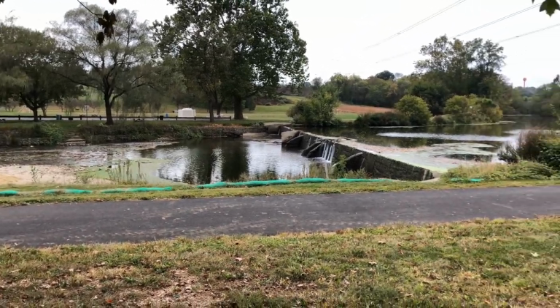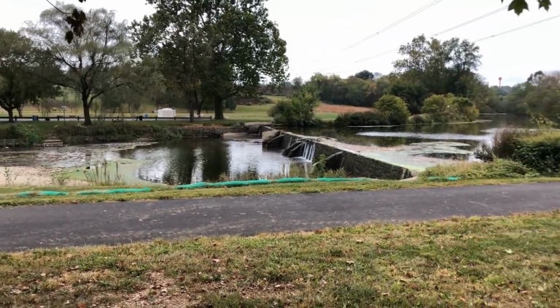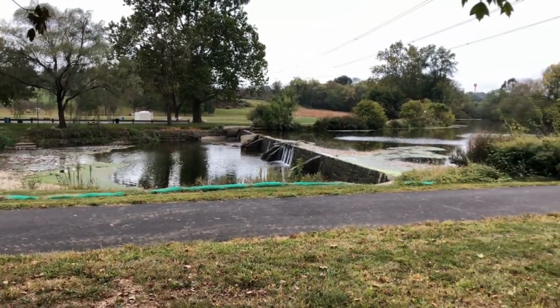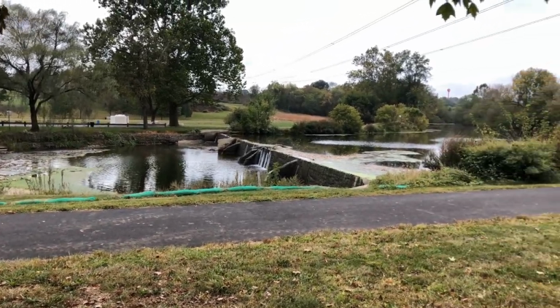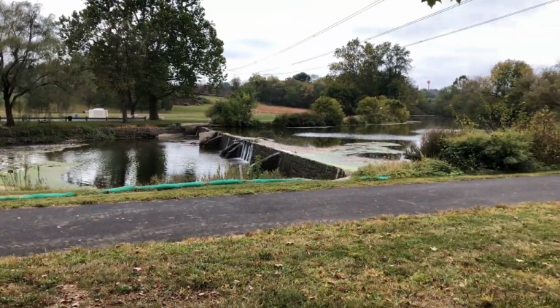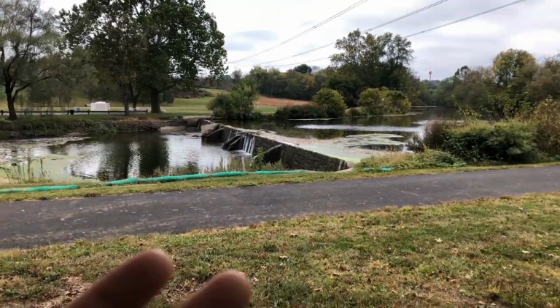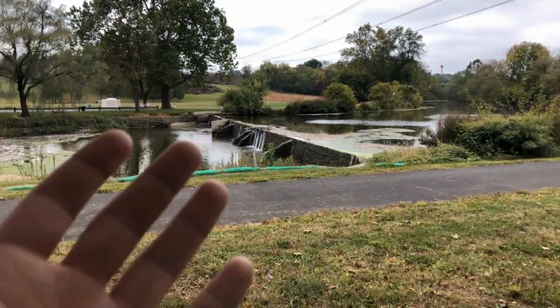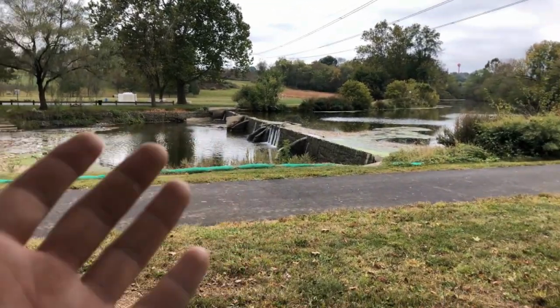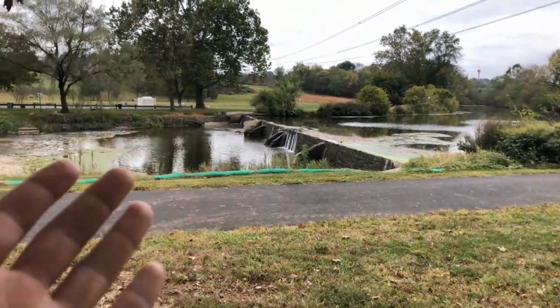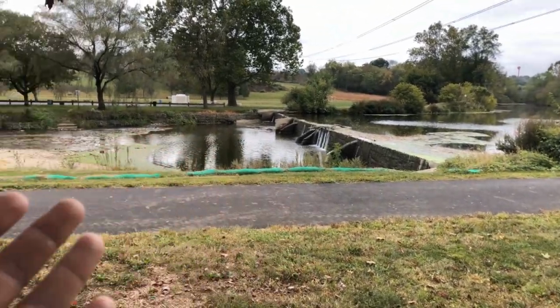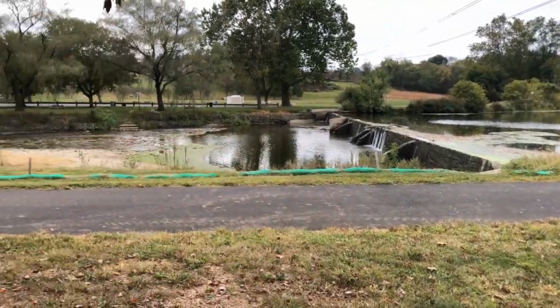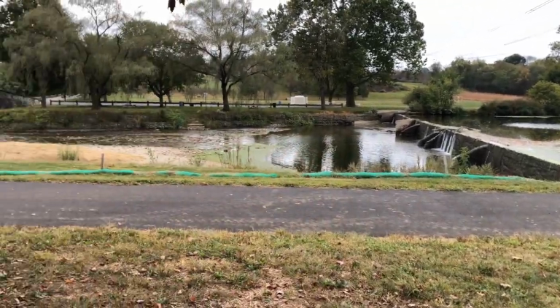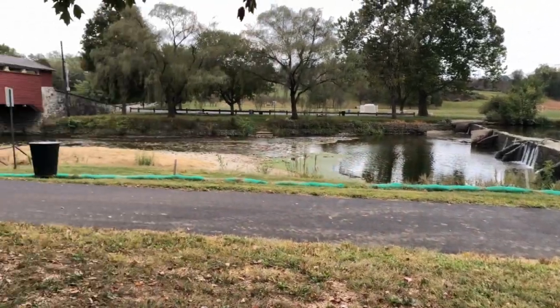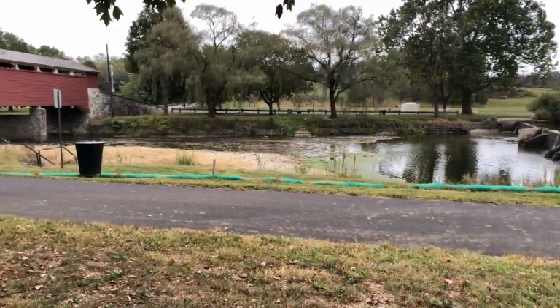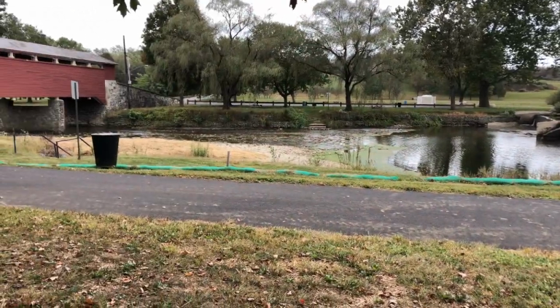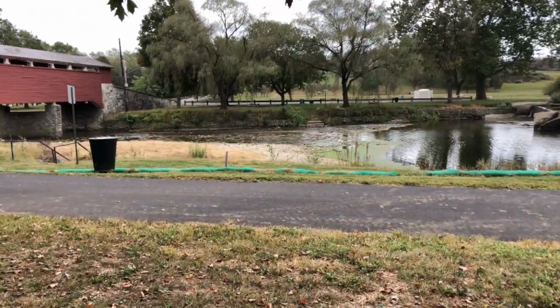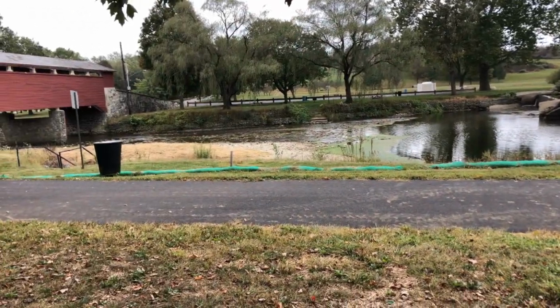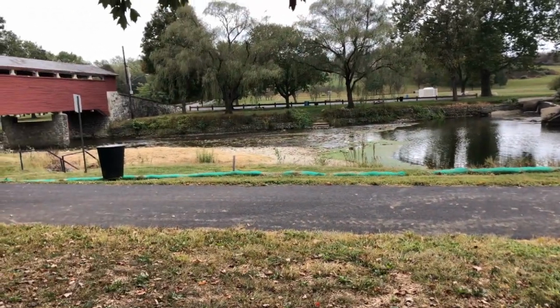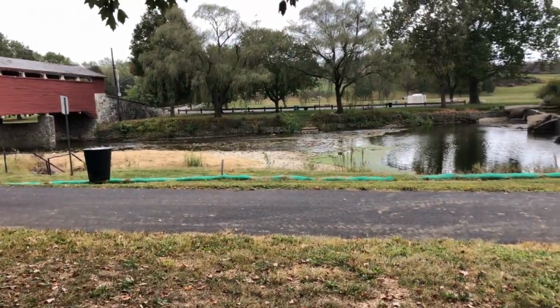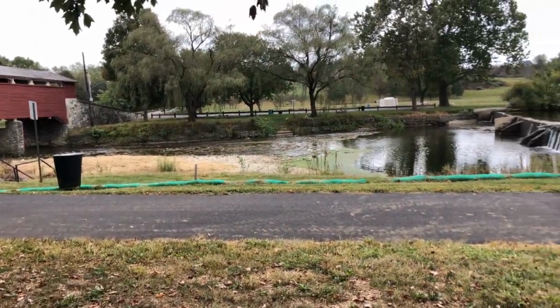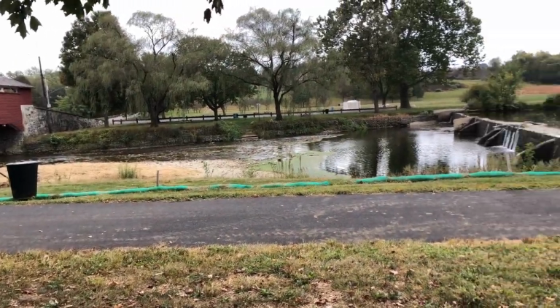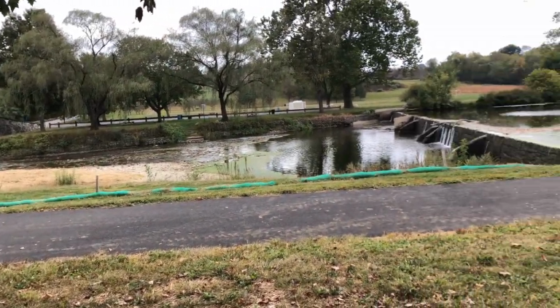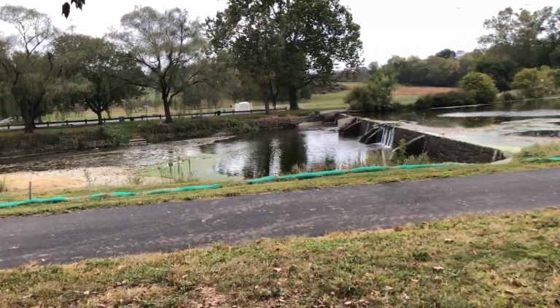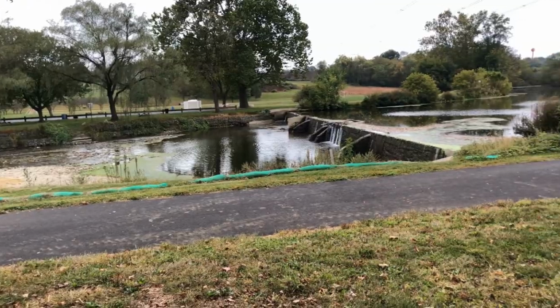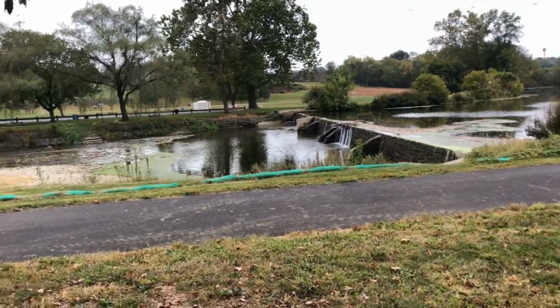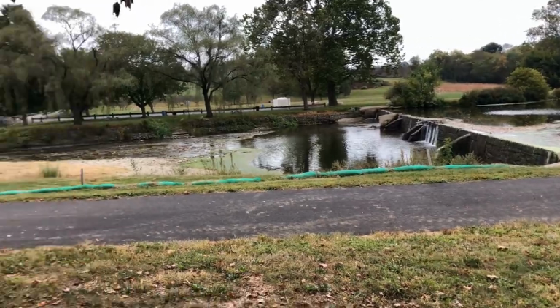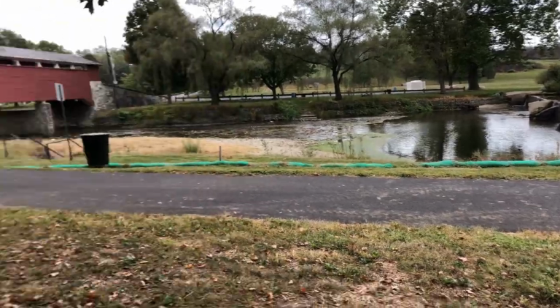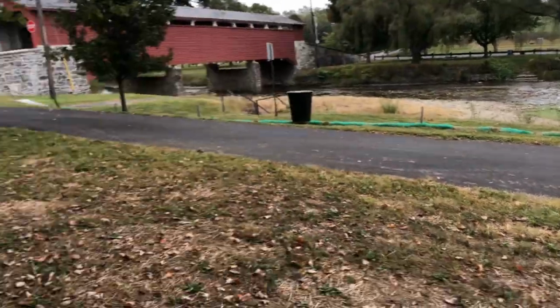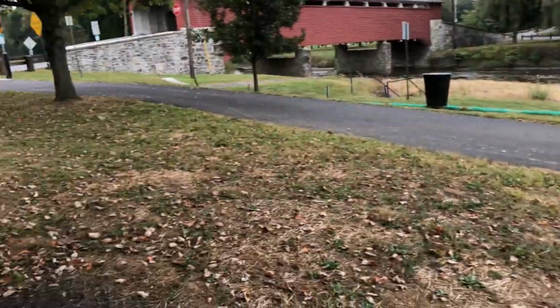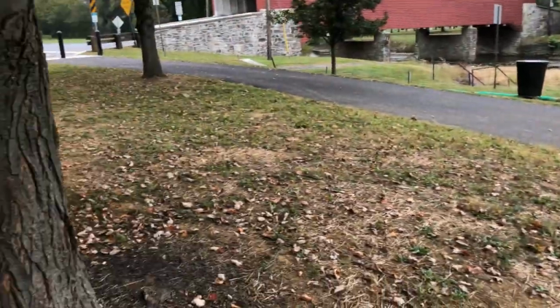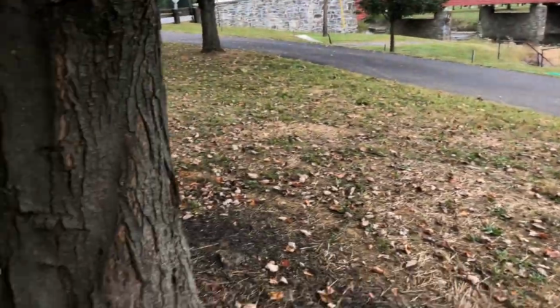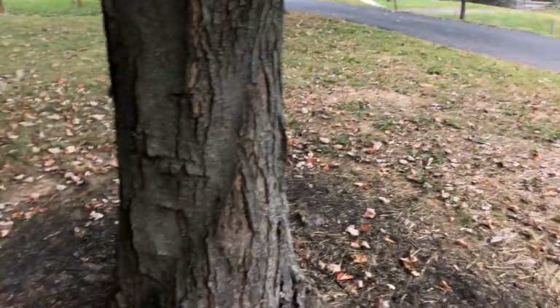Dang guys, I'm at this creek right here, and I don't have bait. I've been looking for worms and stuff, but I can't seem to find anything.